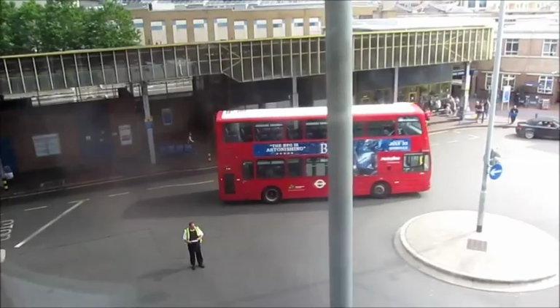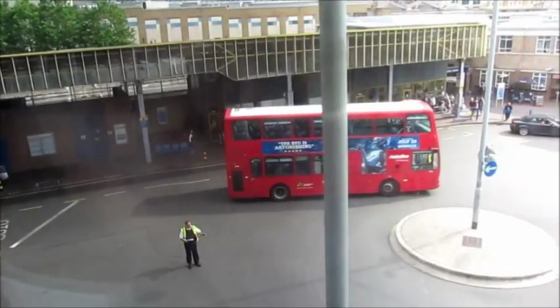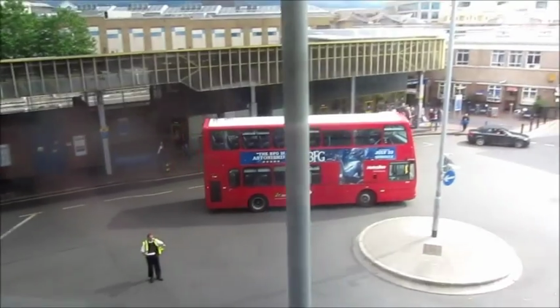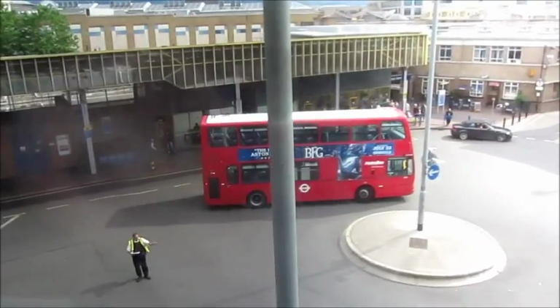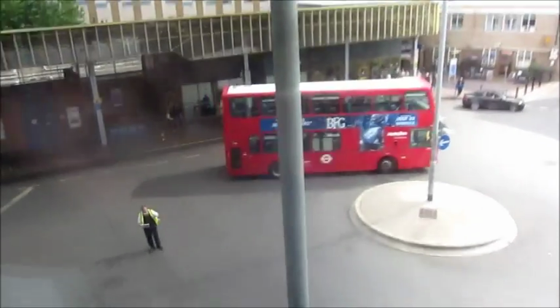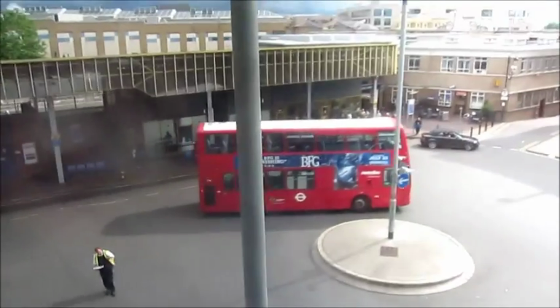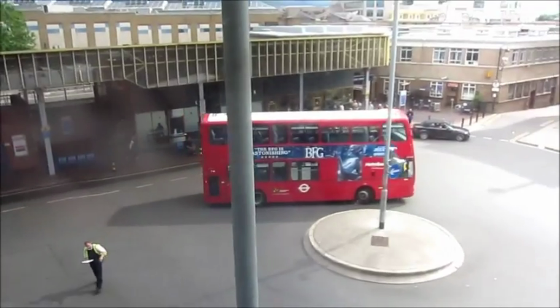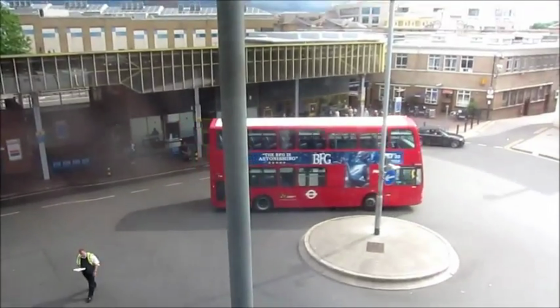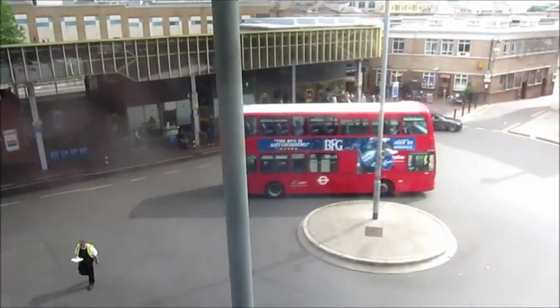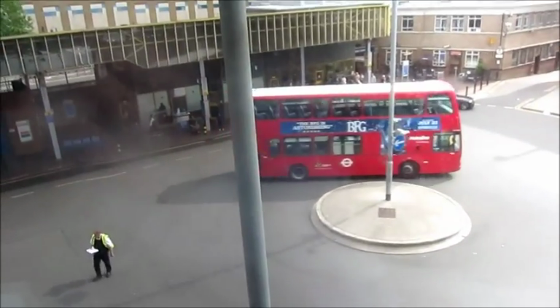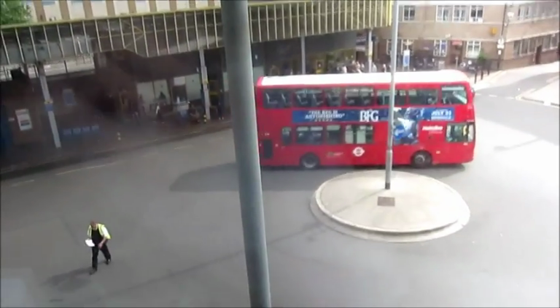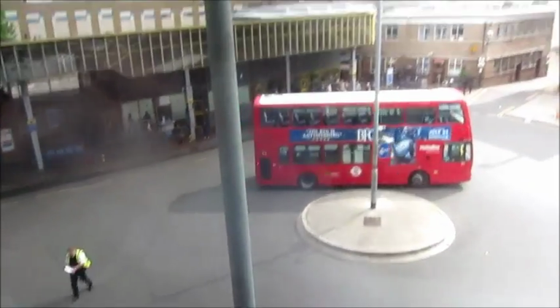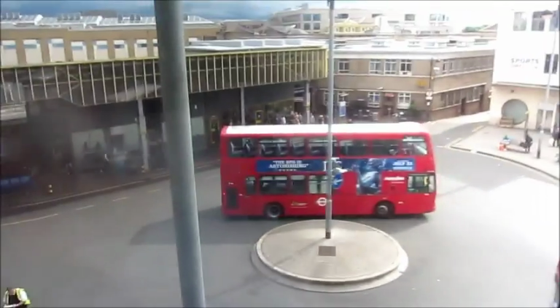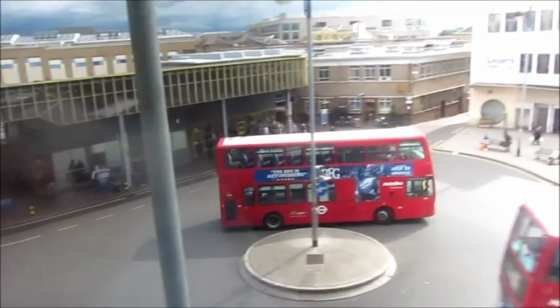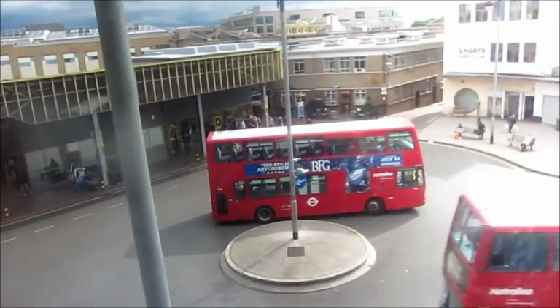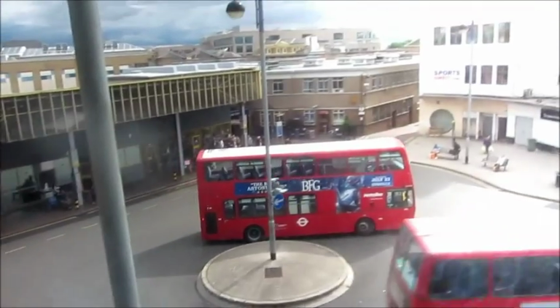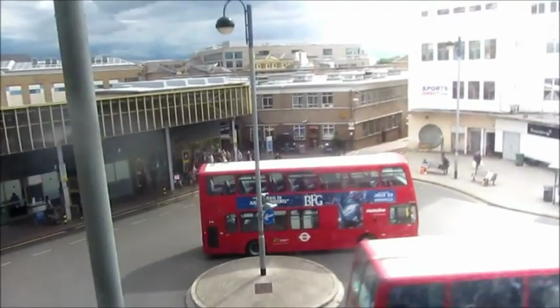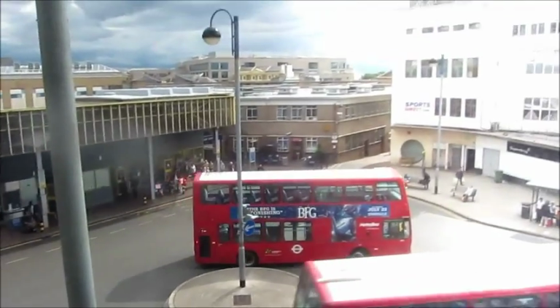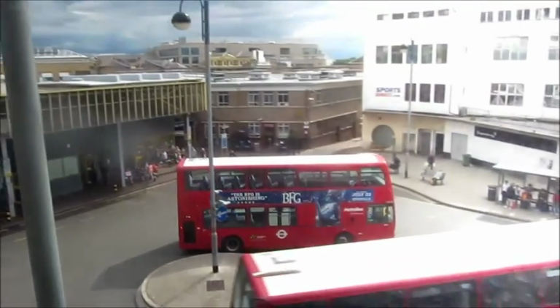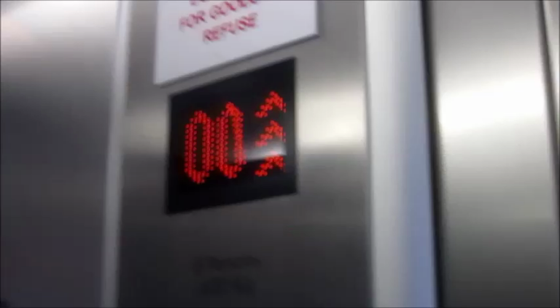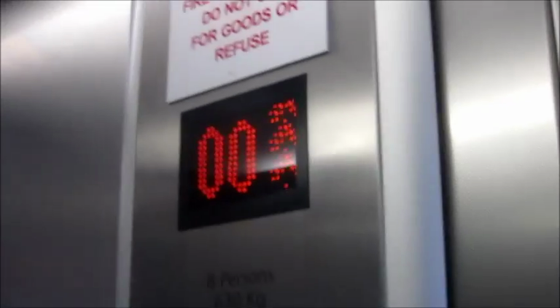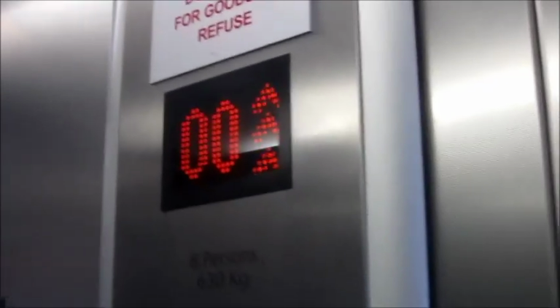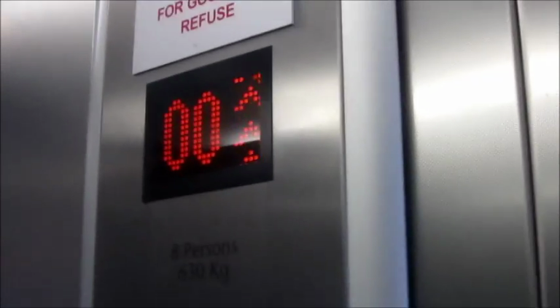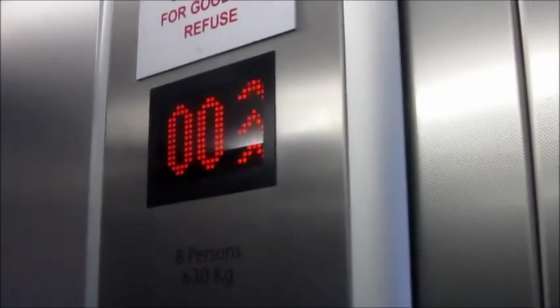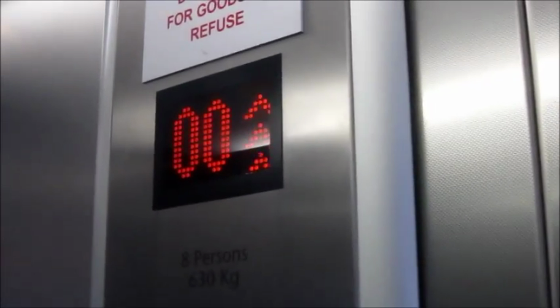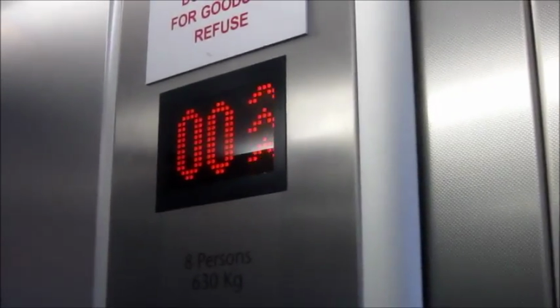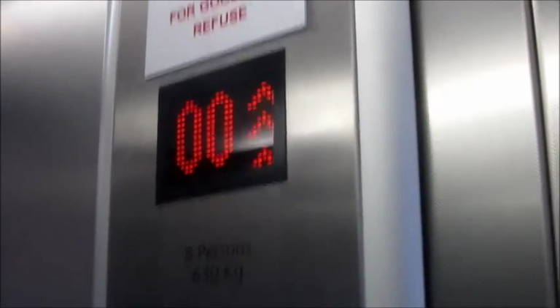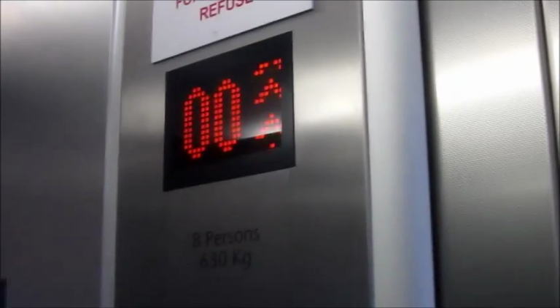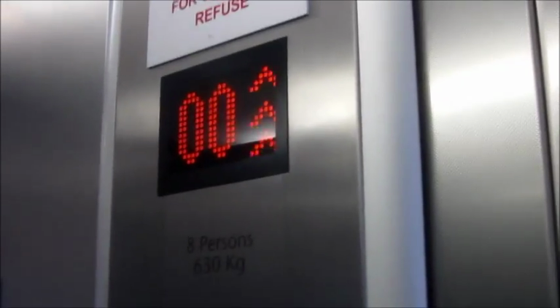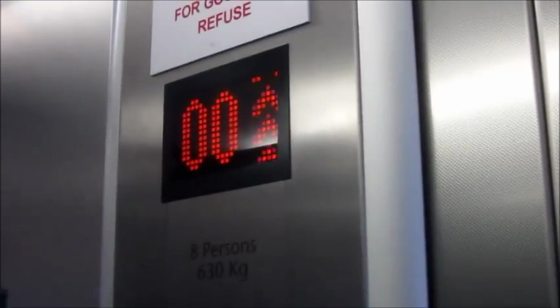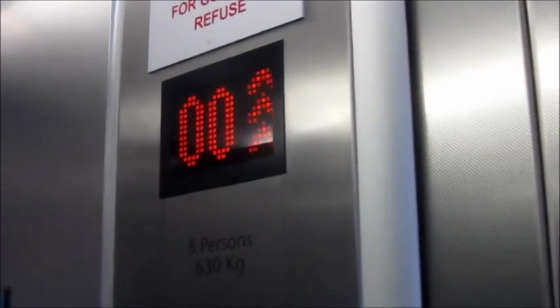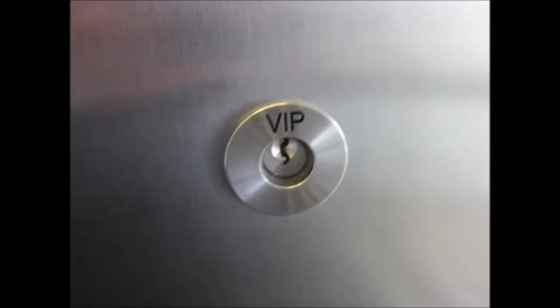That bus is the 607. The 607 used to be a trolley bus. The ground floor is called floor double O in this building.